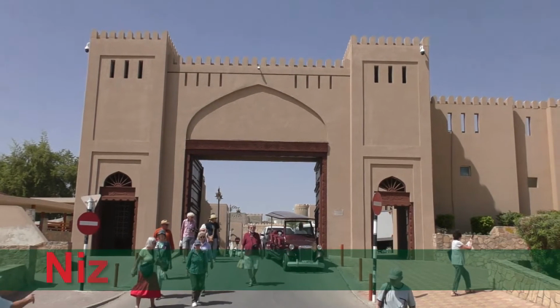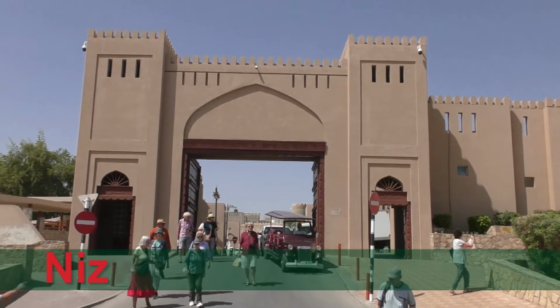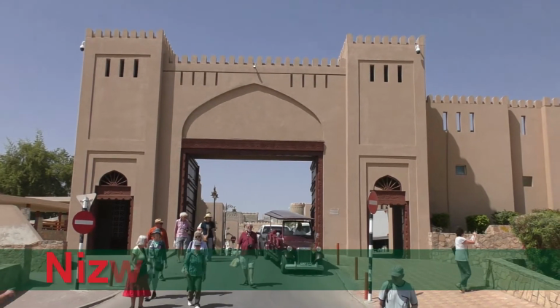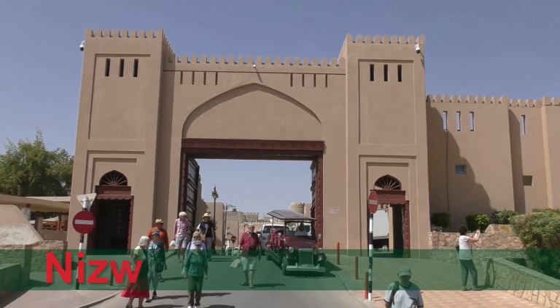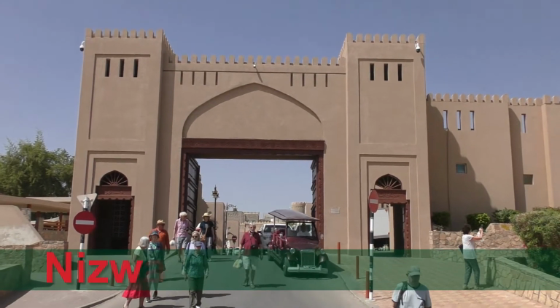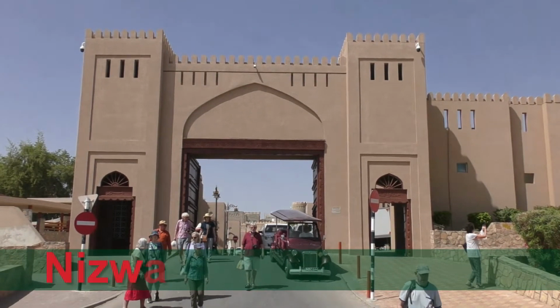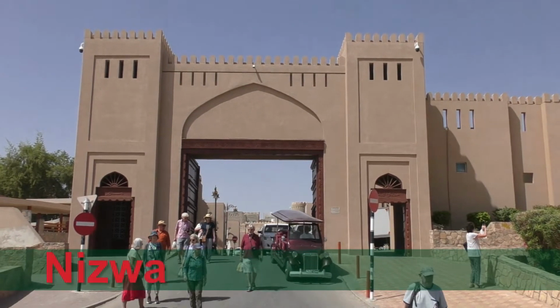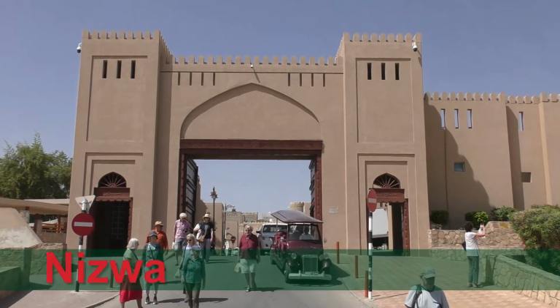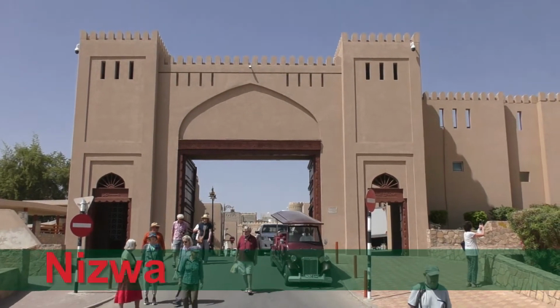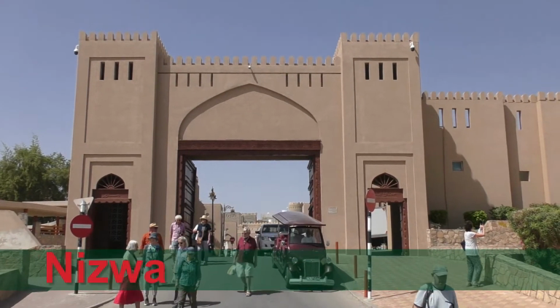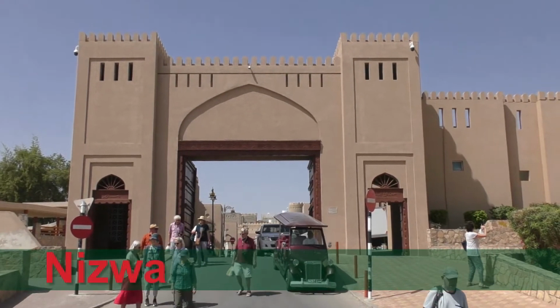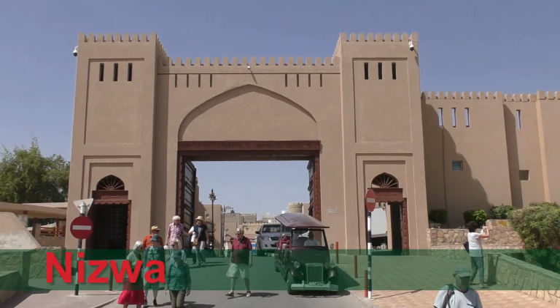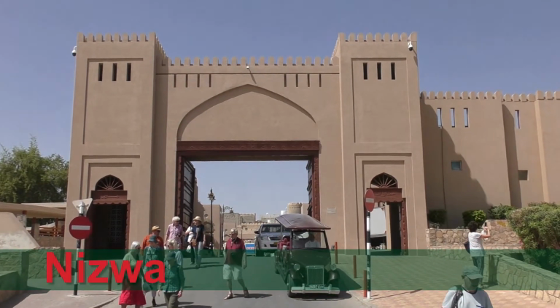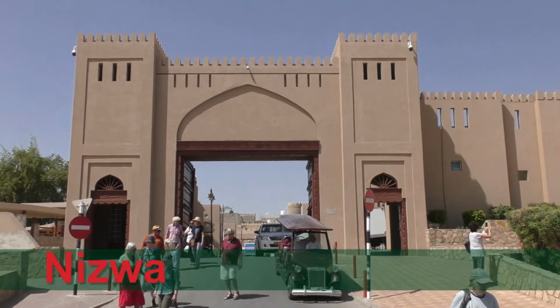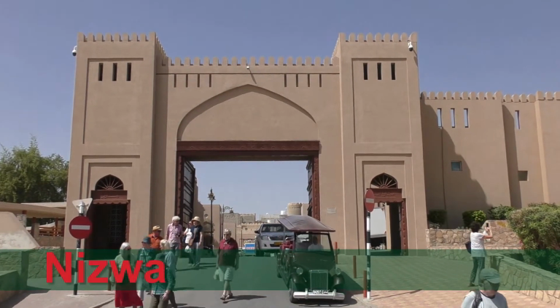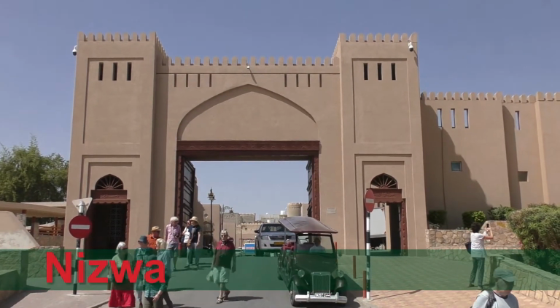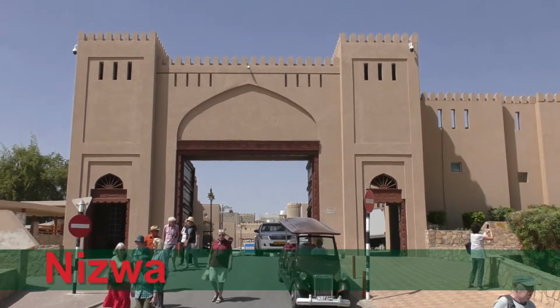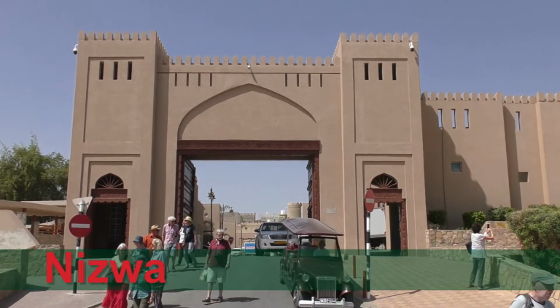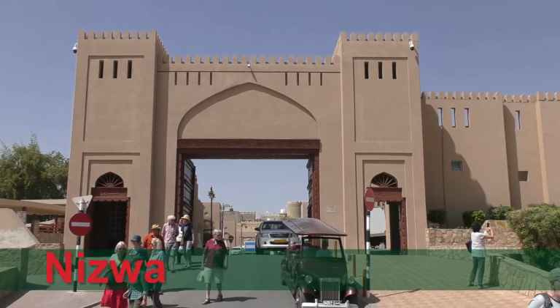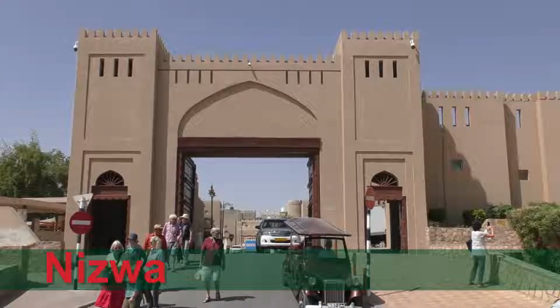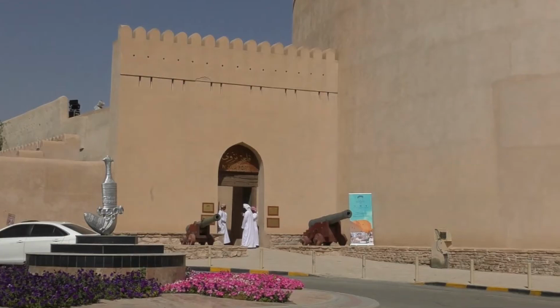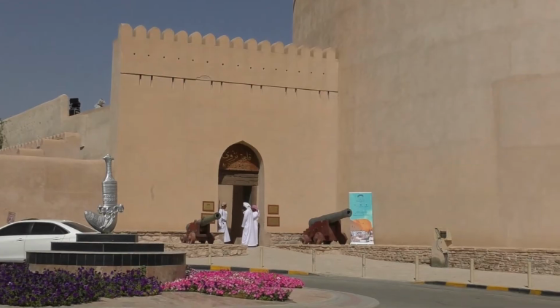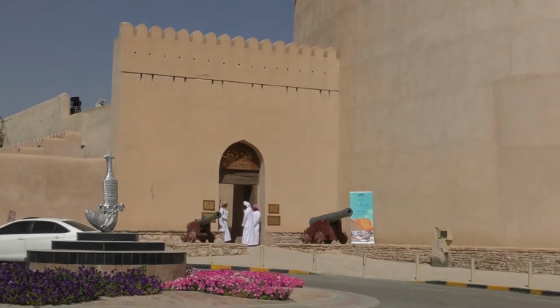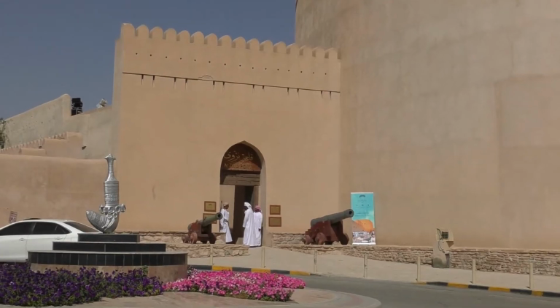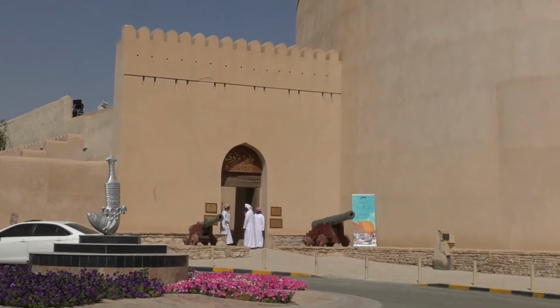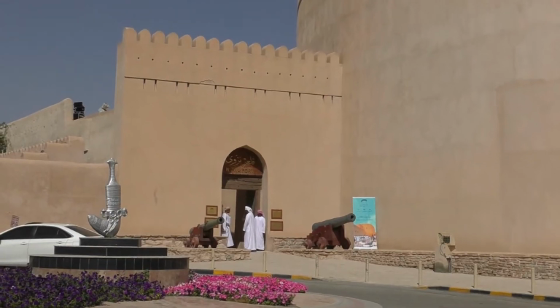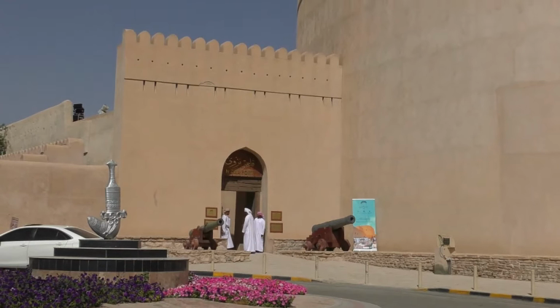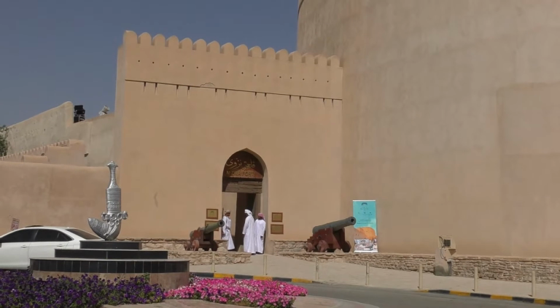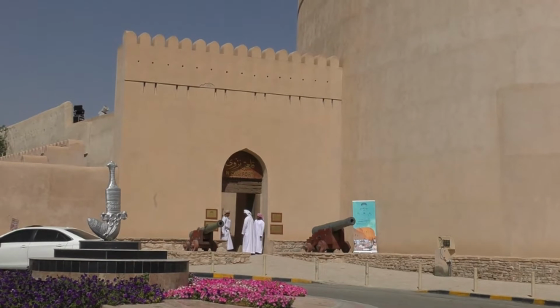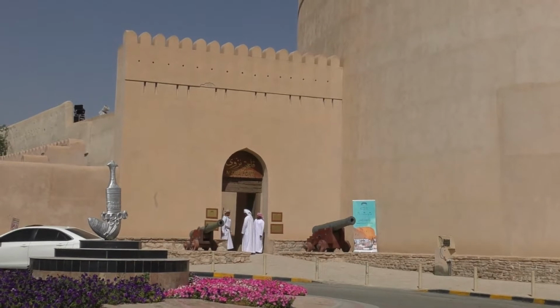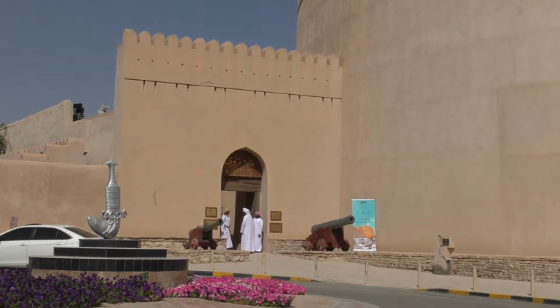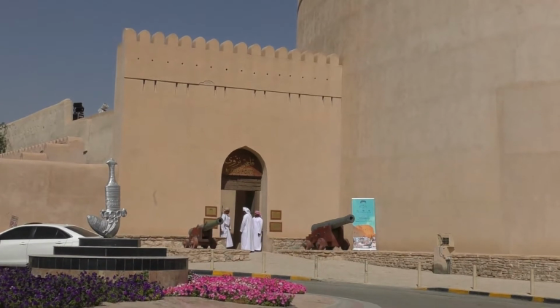Nizwa is the largest town in the mountains, and has an impressive 17th century fort.